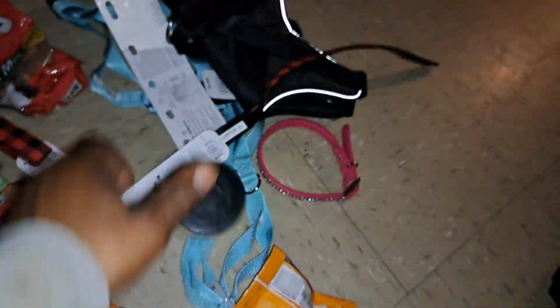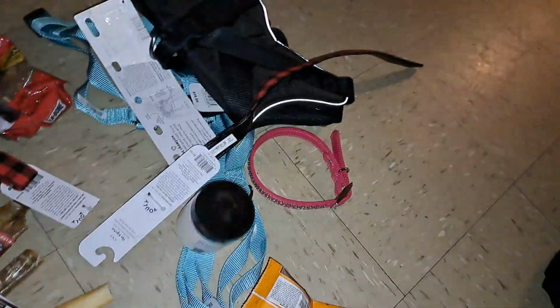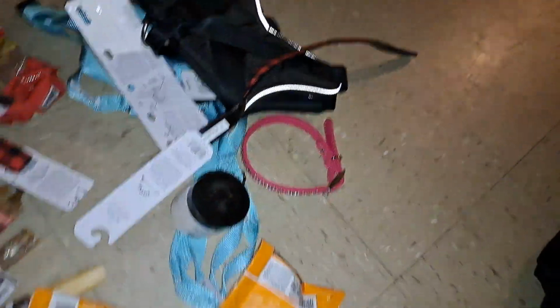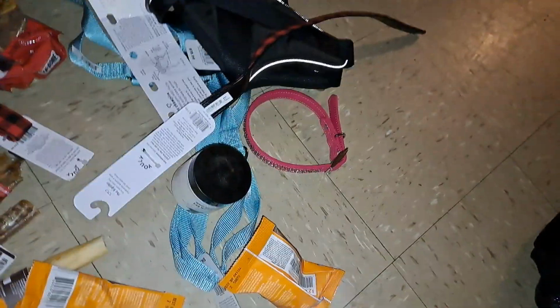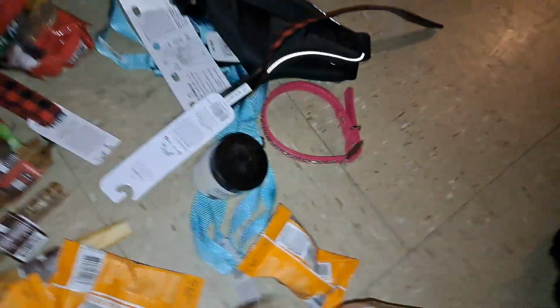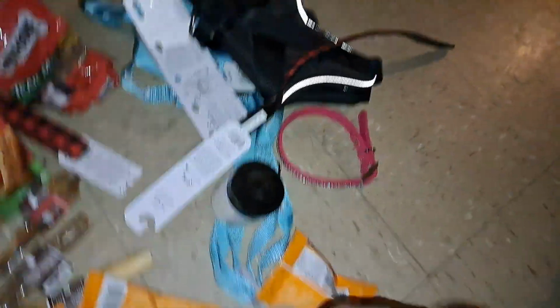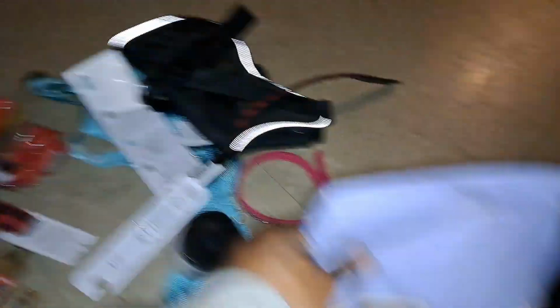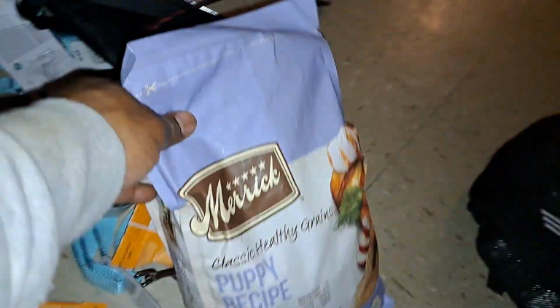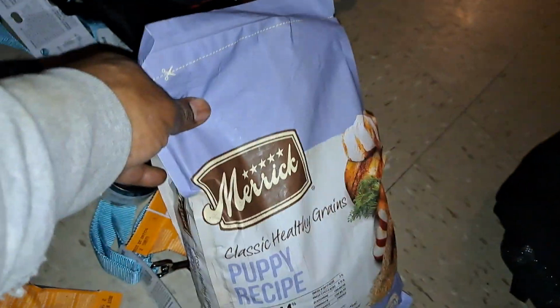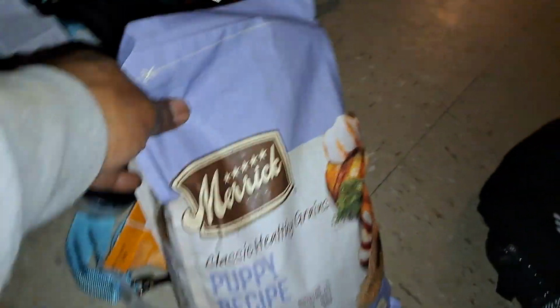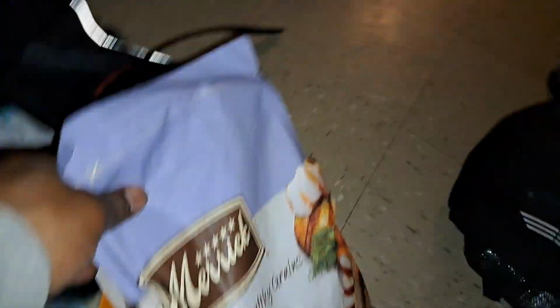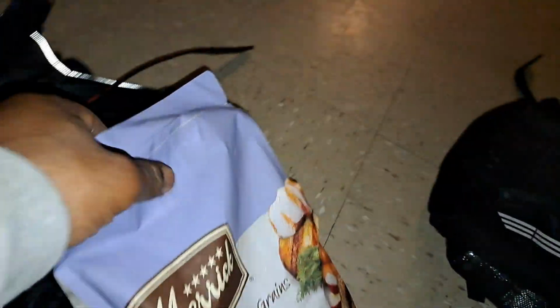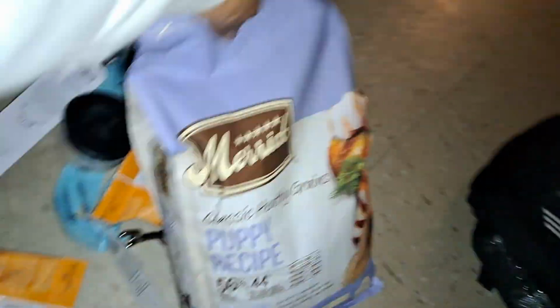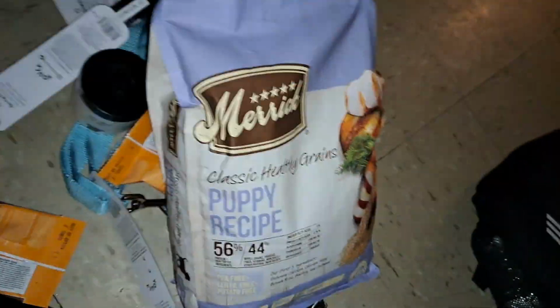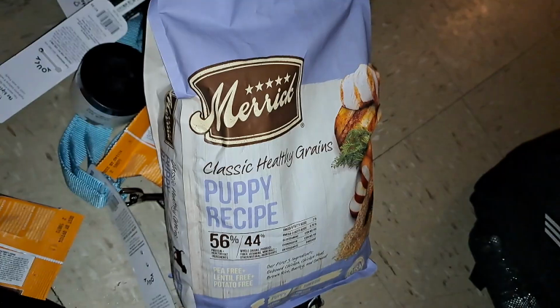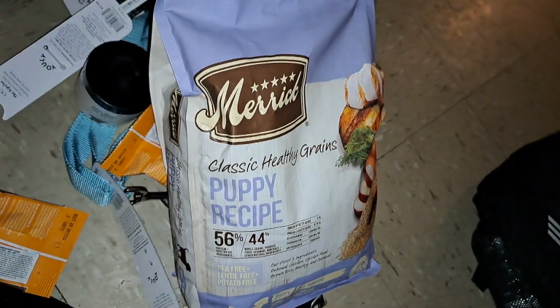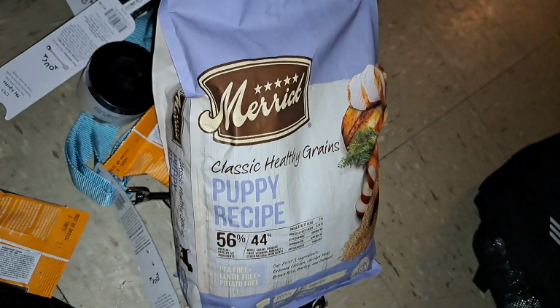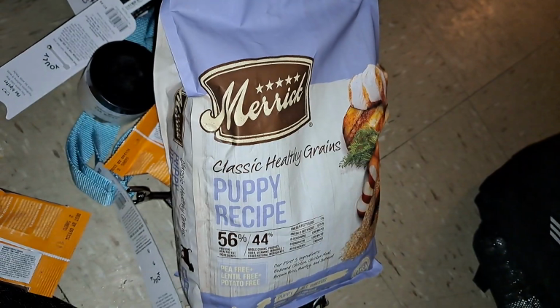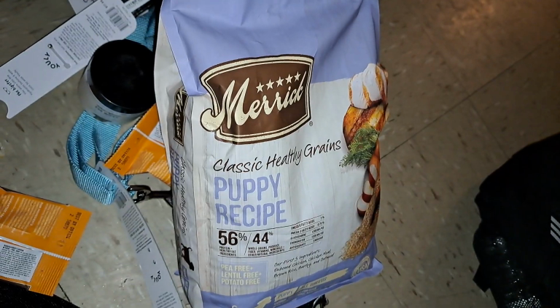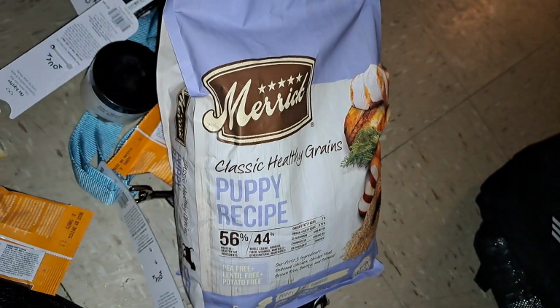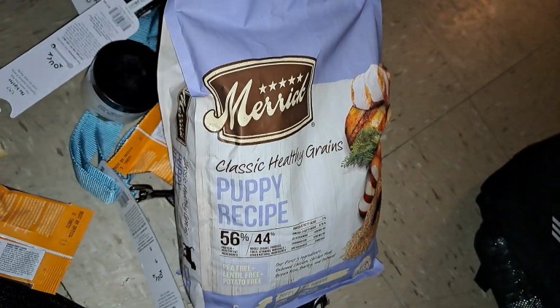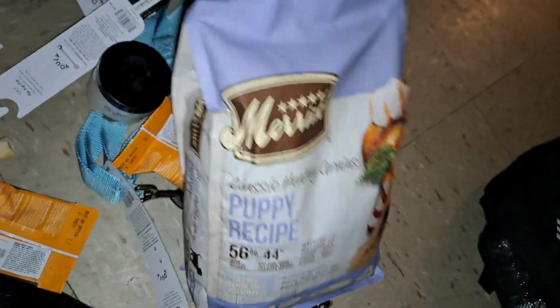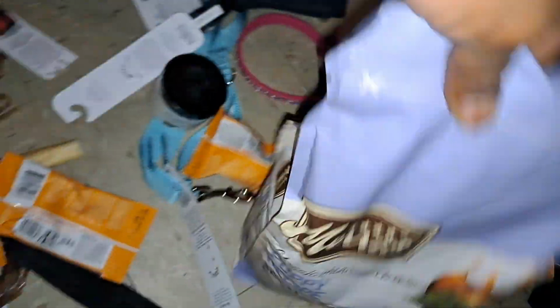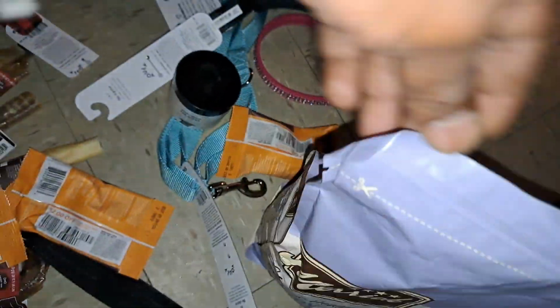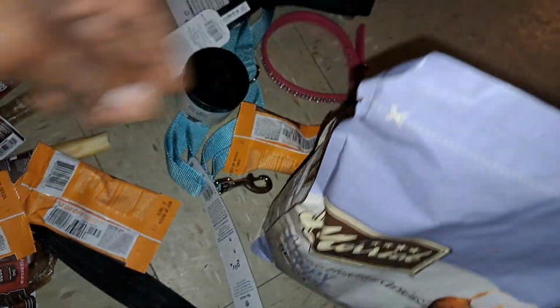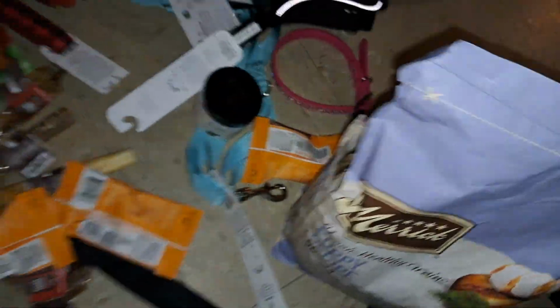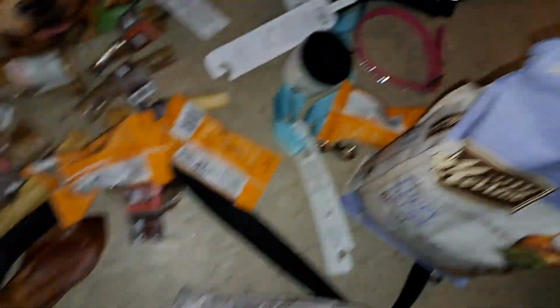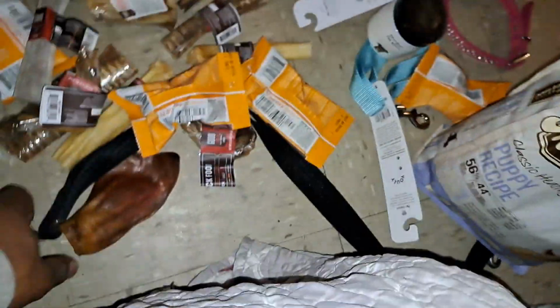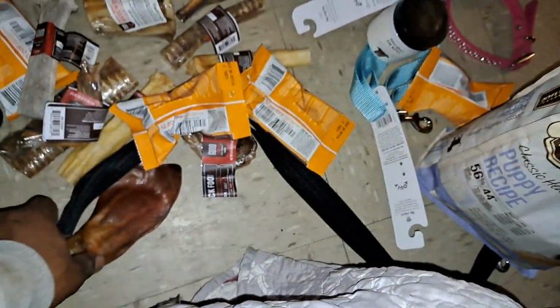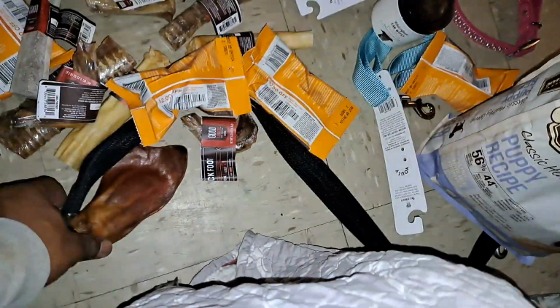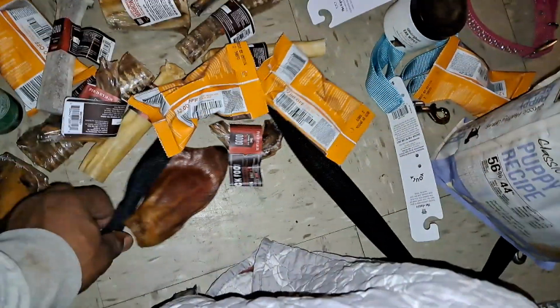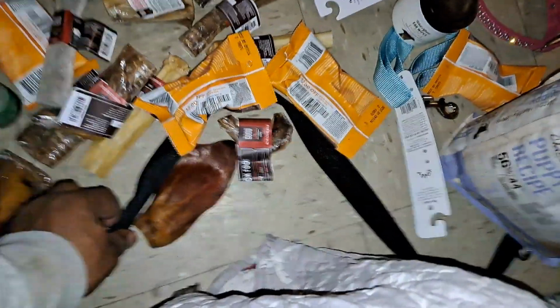Here's what I'm feeding Smooch. Pit here.